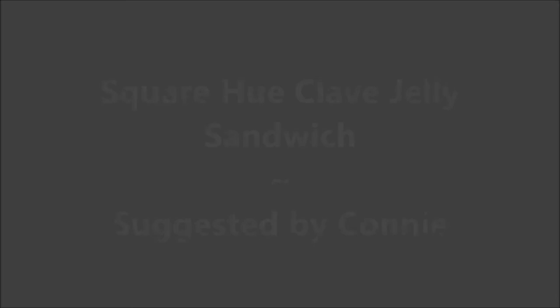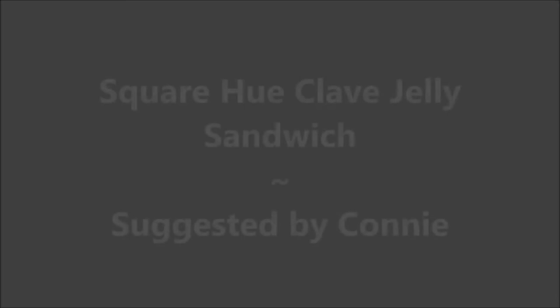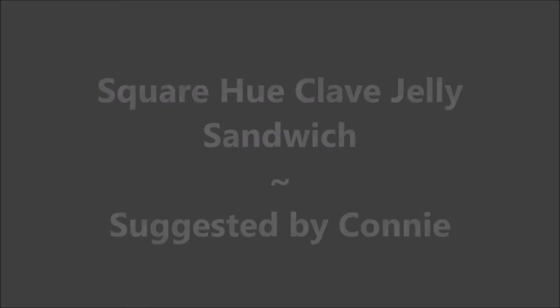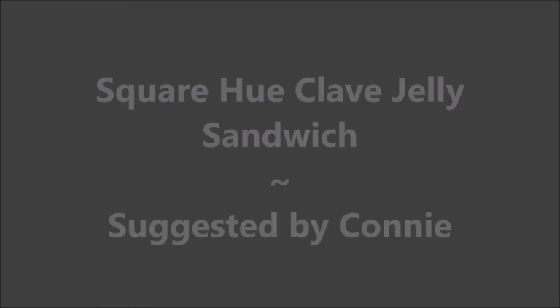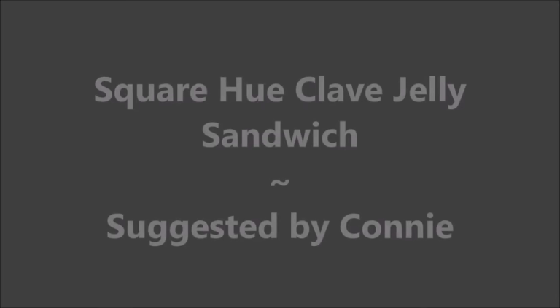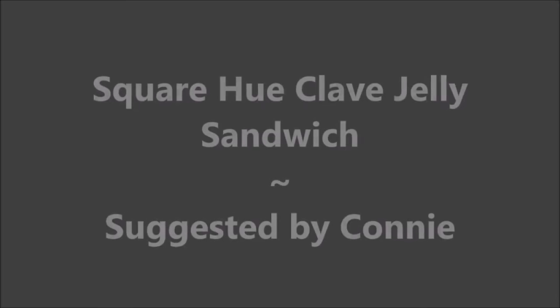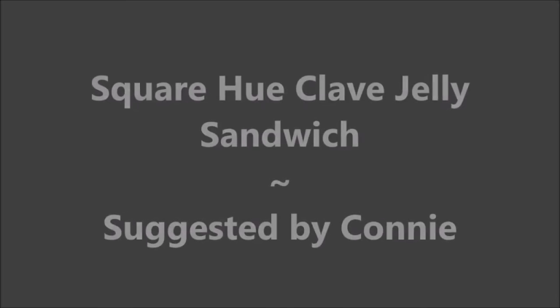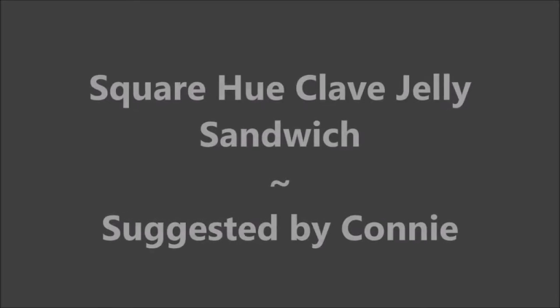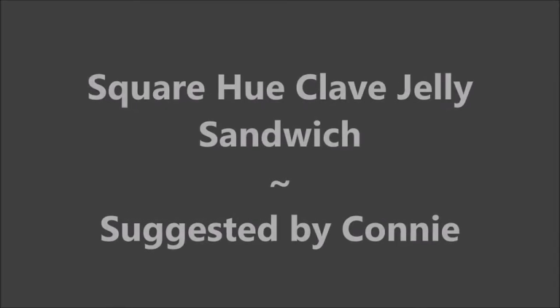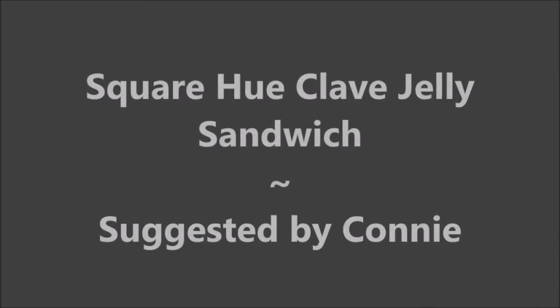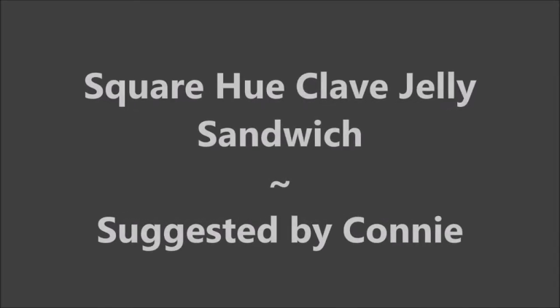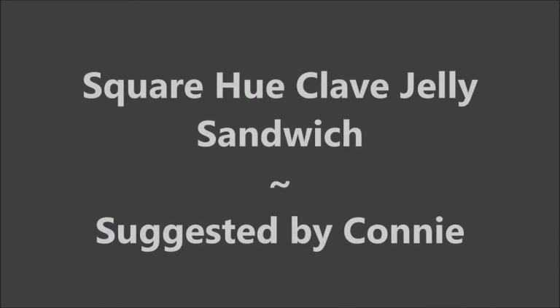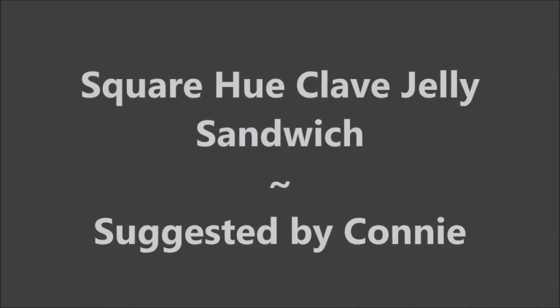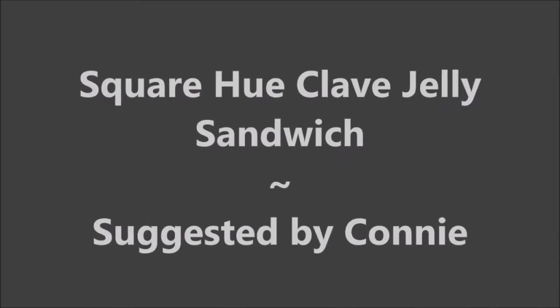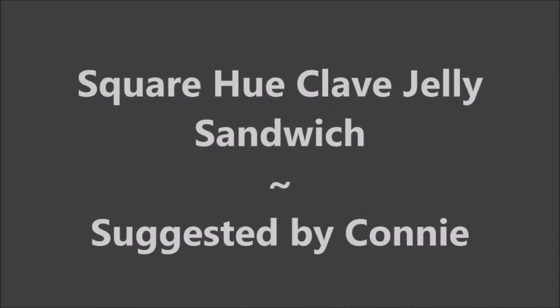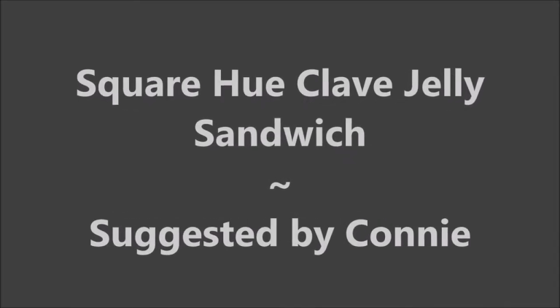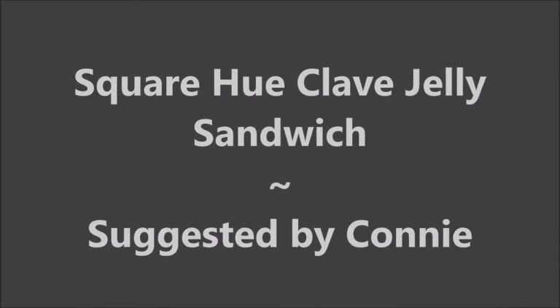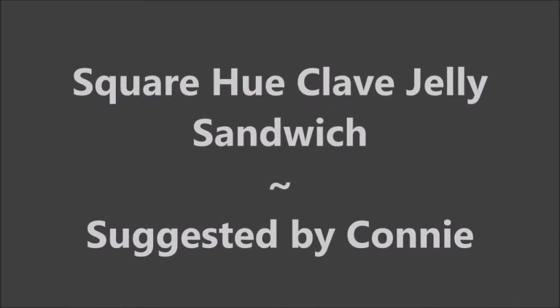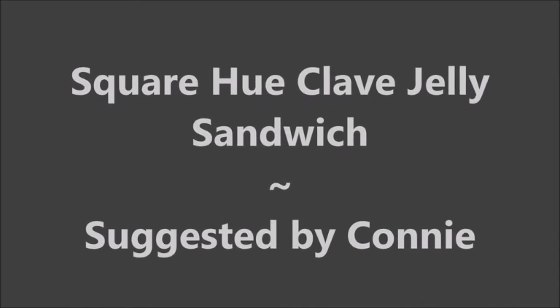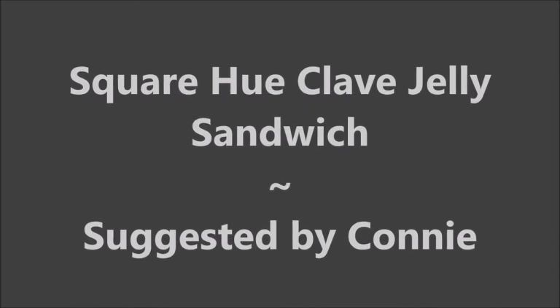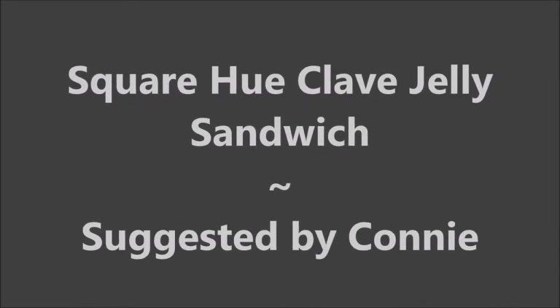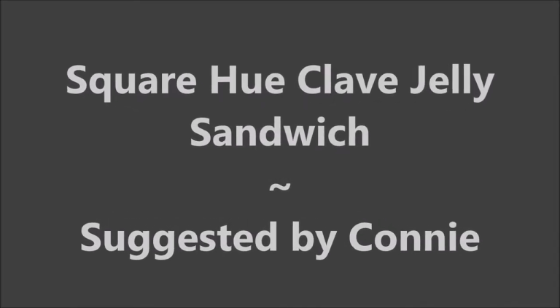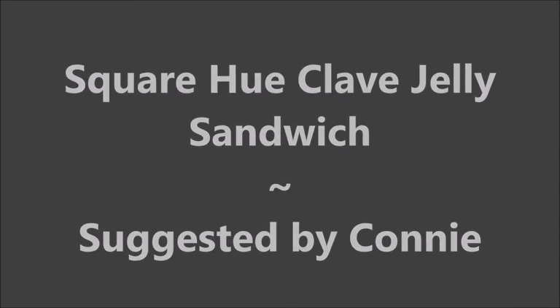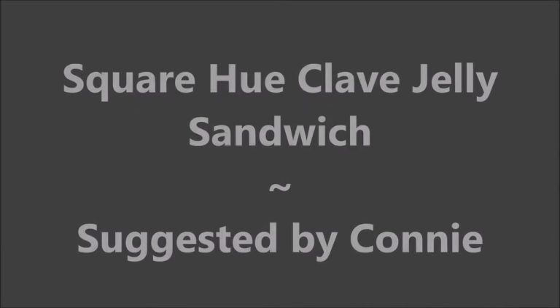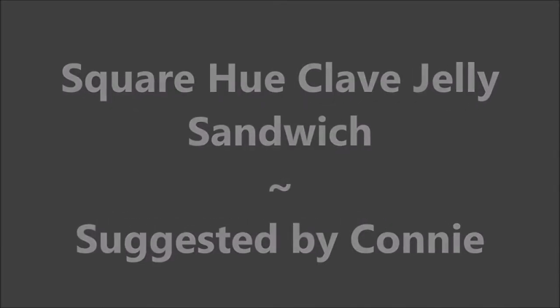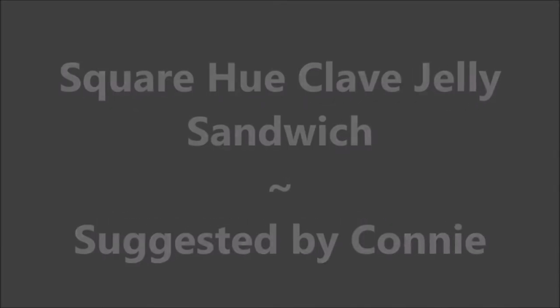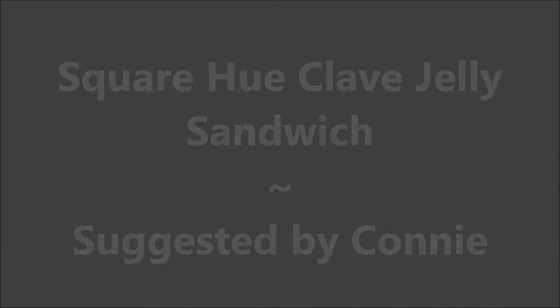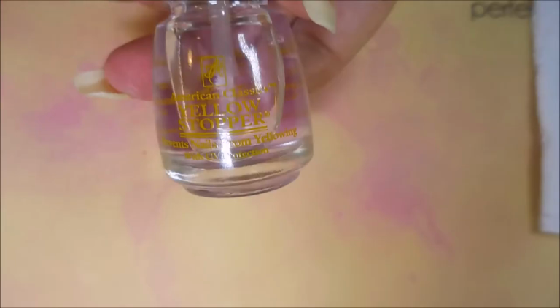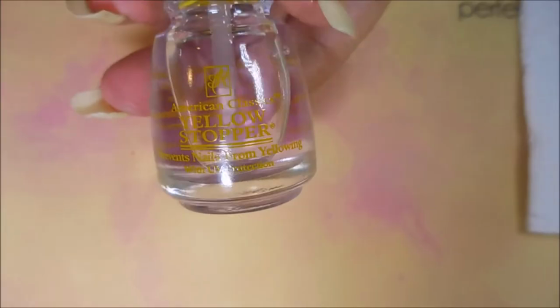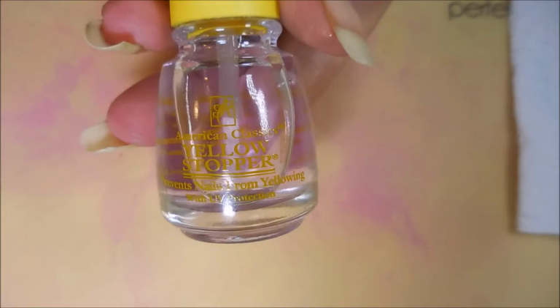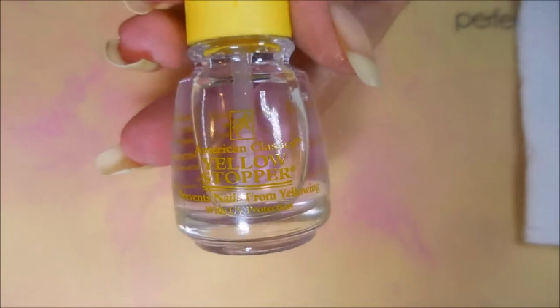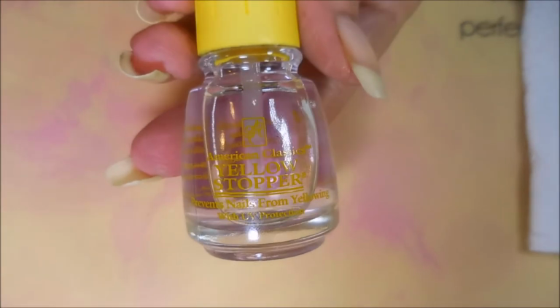Hello my friend and welcome to my channel. Today I've got Square Hue Clave and I'm going to make a jelly sandwich out of it.